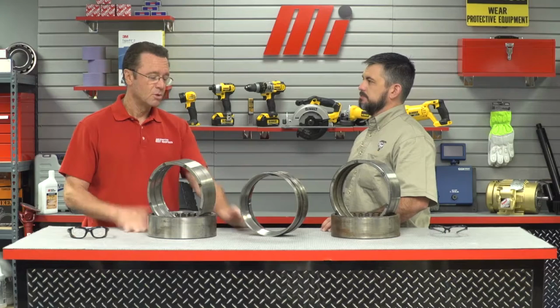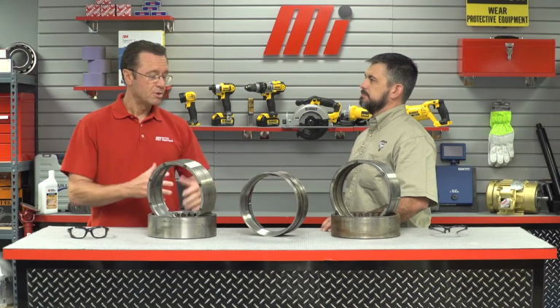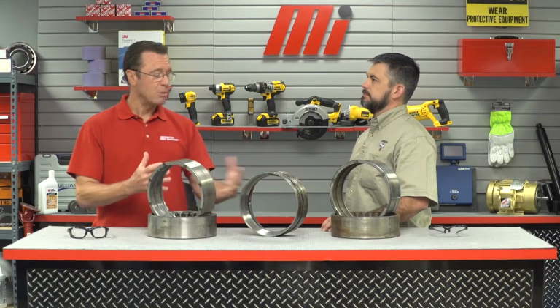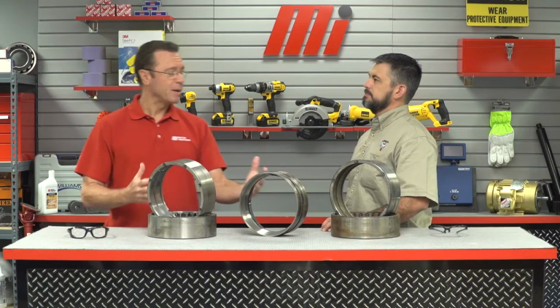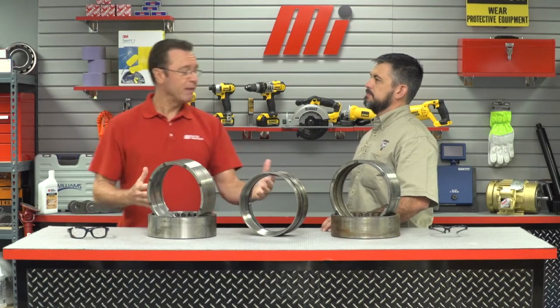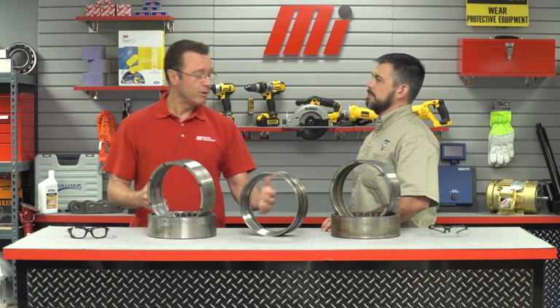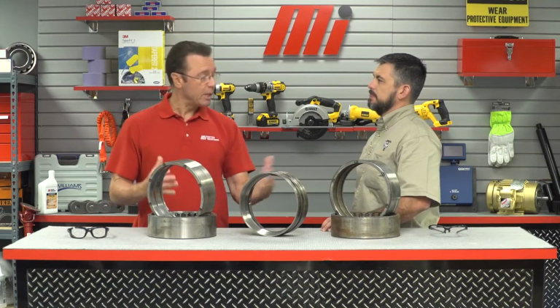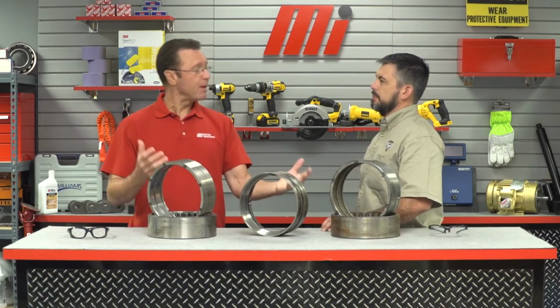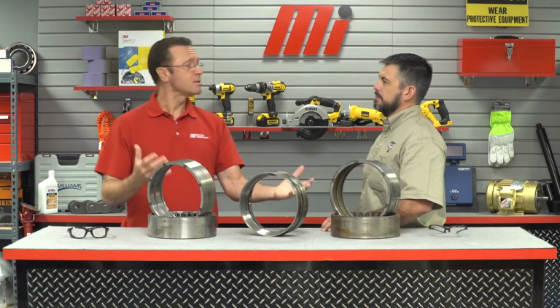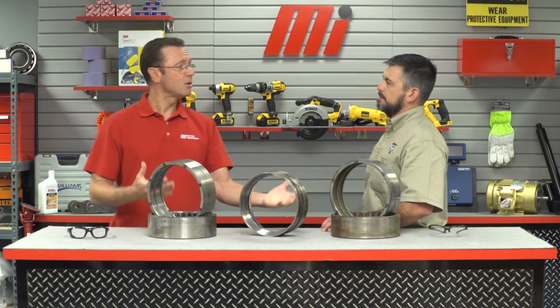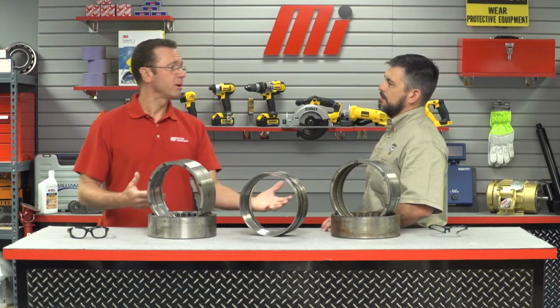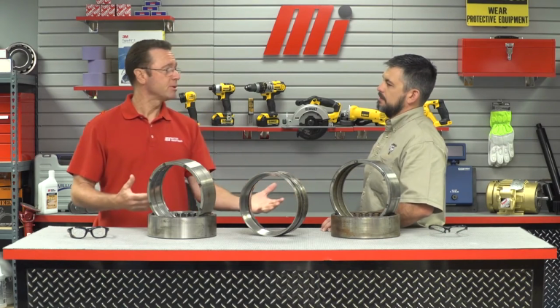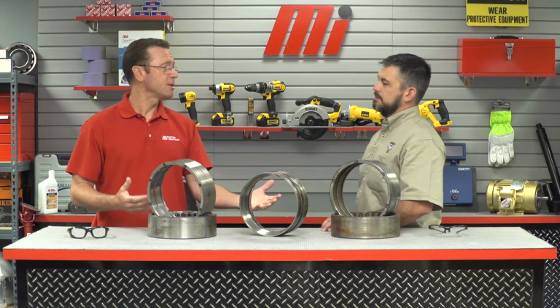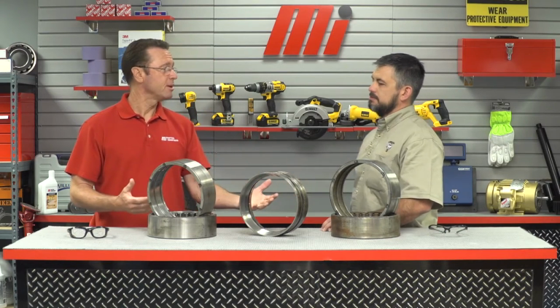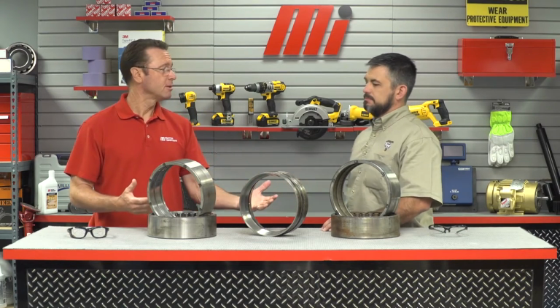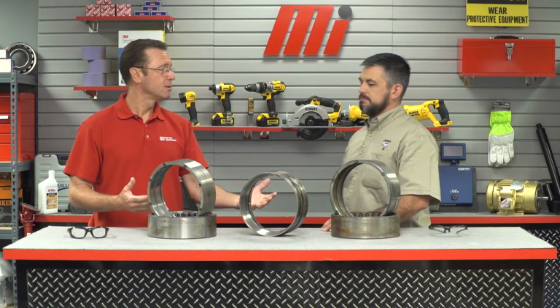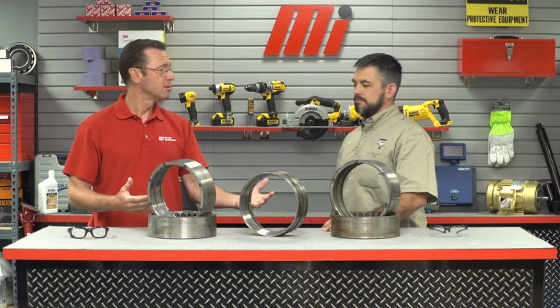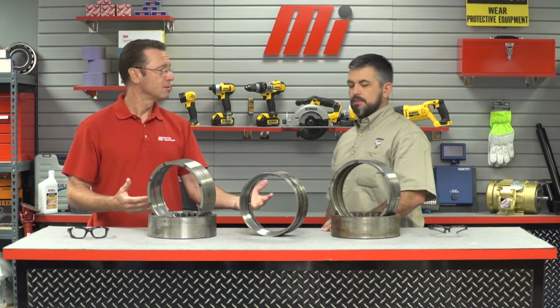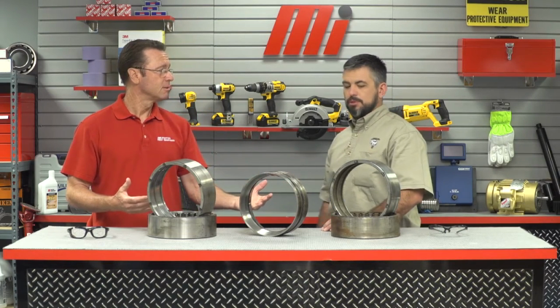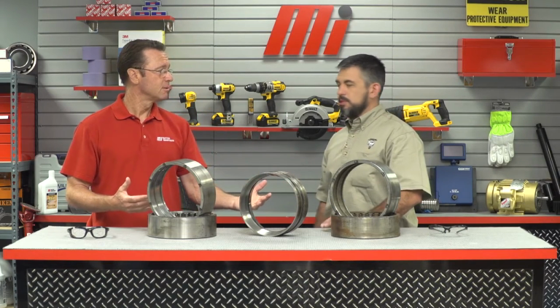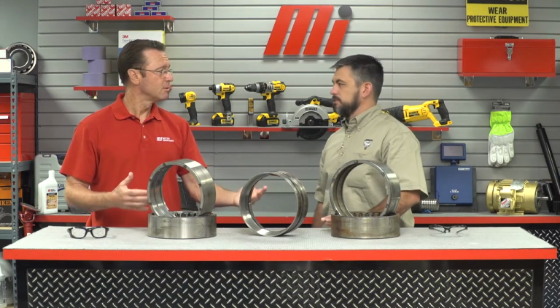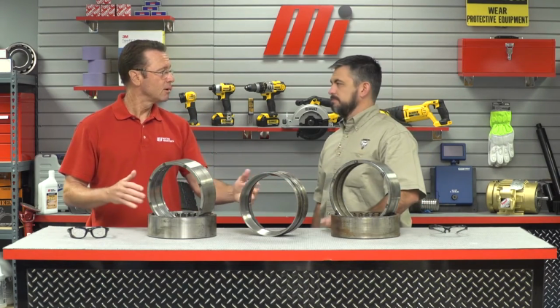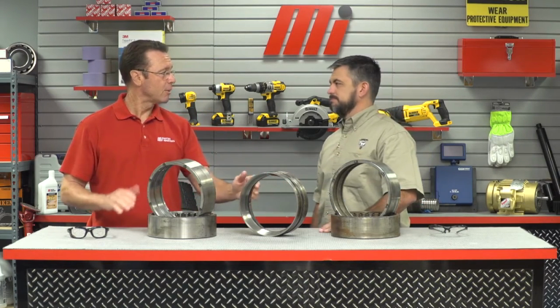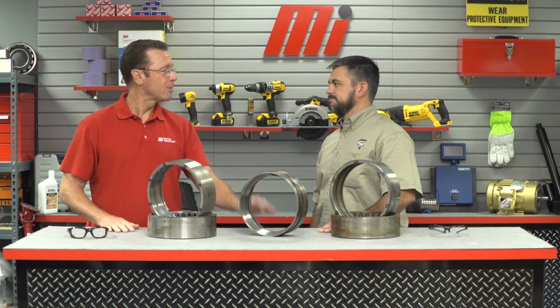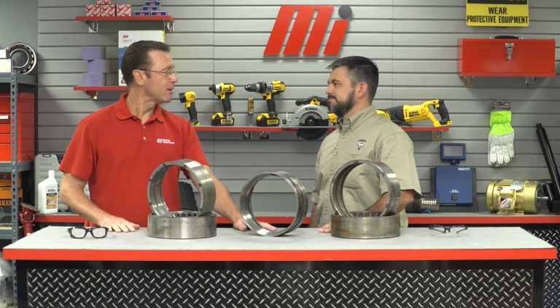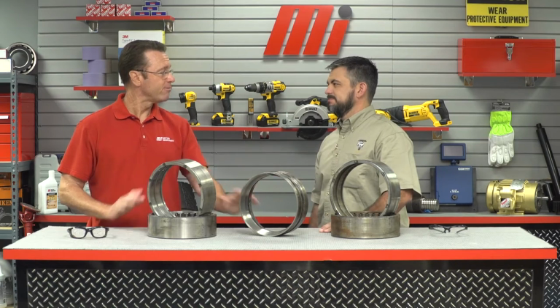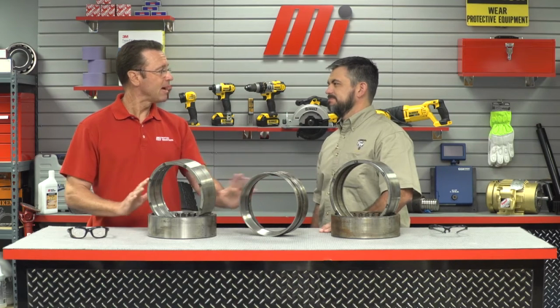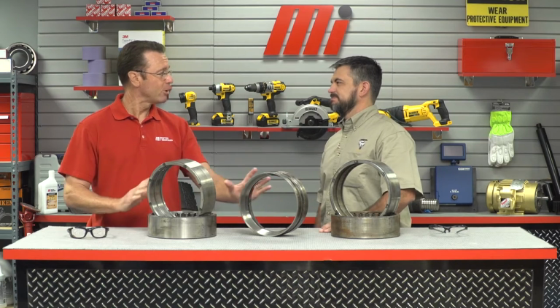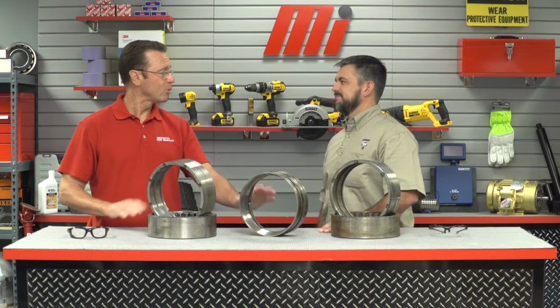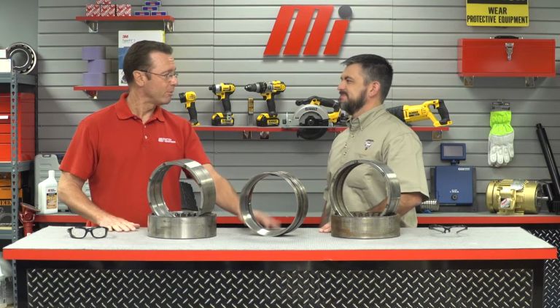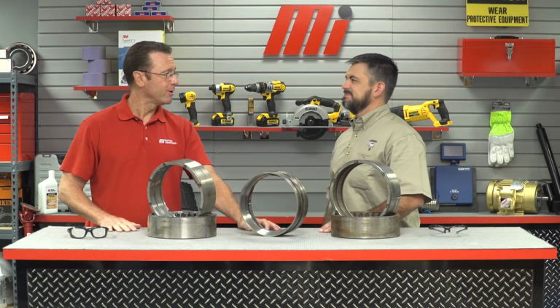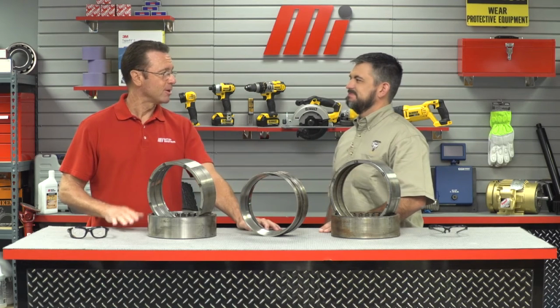So is that what we have here — have we got $1,000 bearings sitting here? Pretty close, Tom — we got like five grand worth of bearings here.